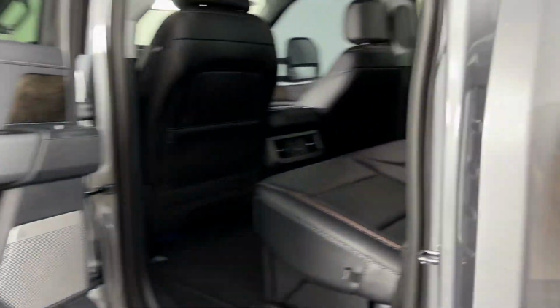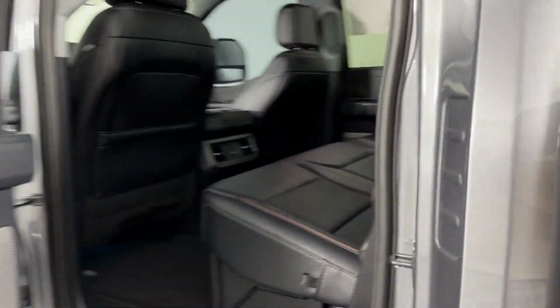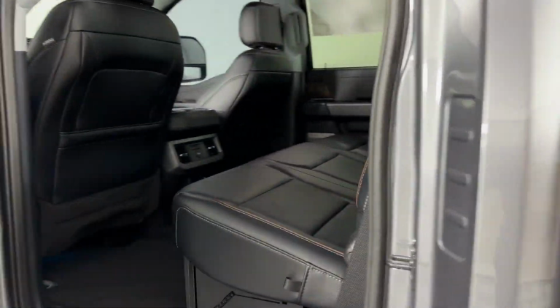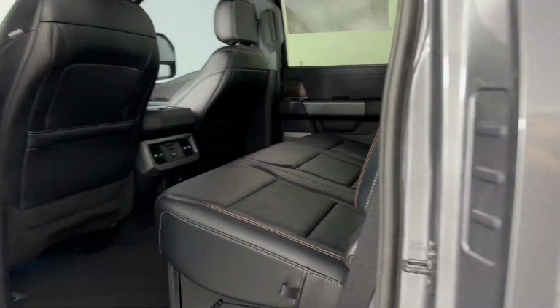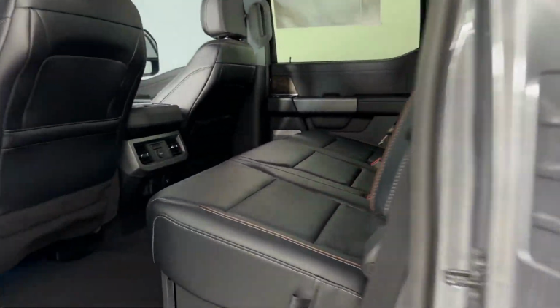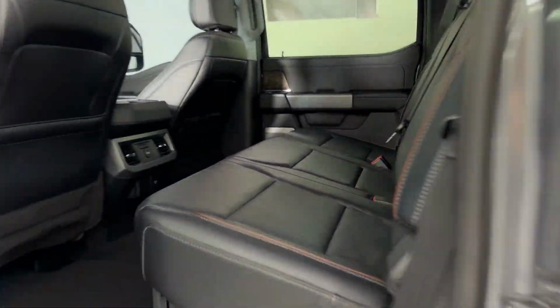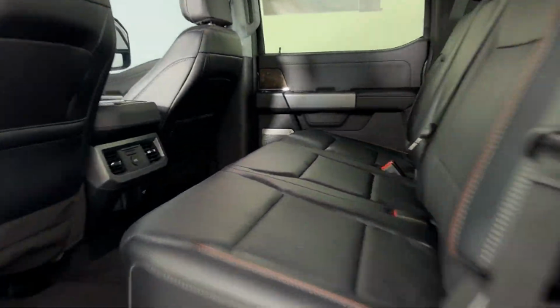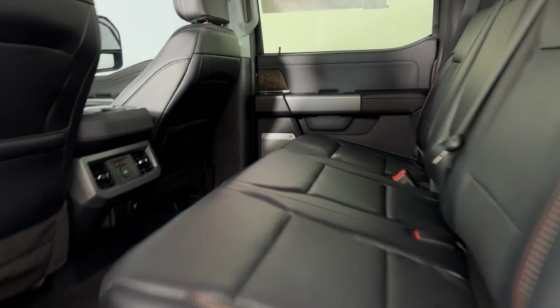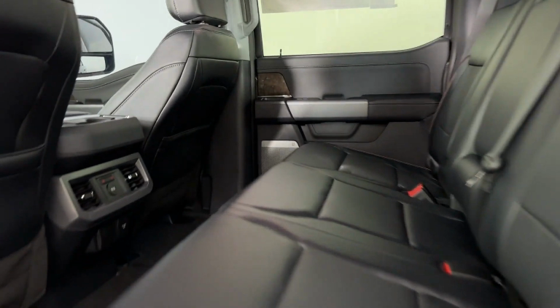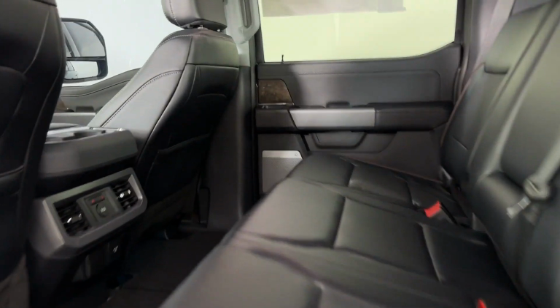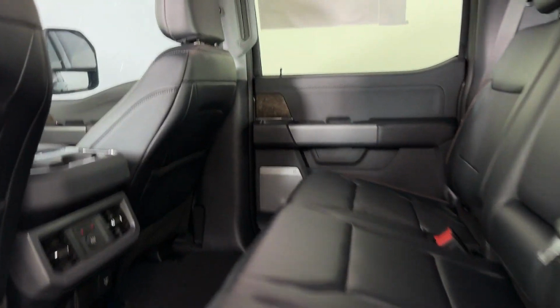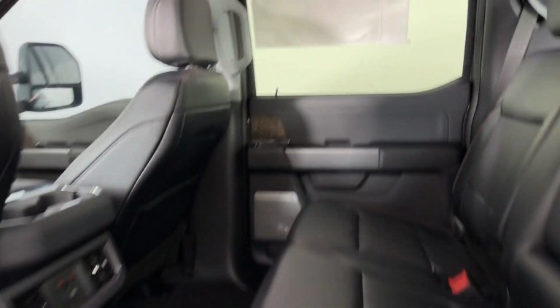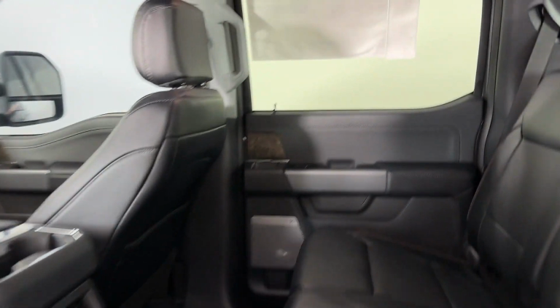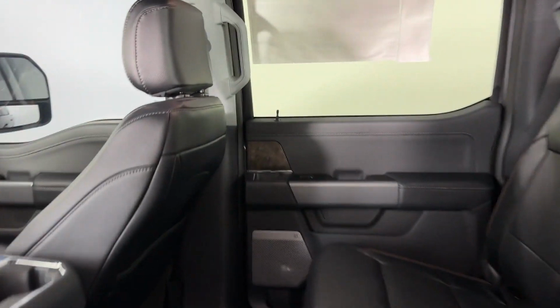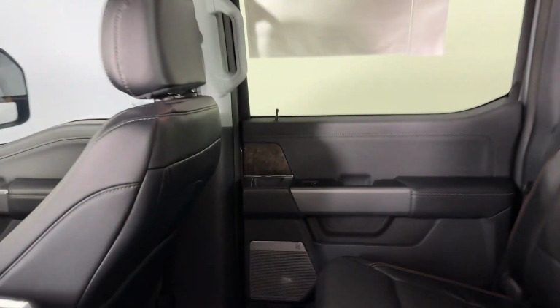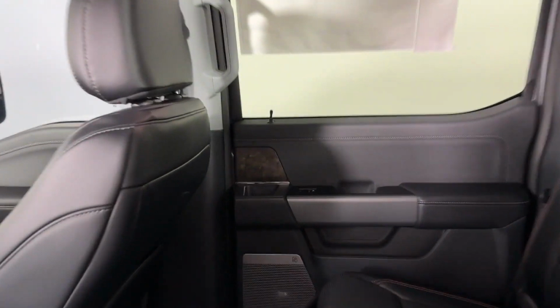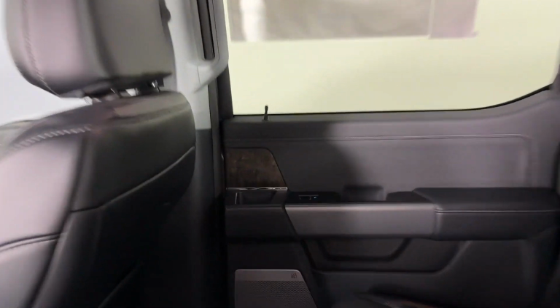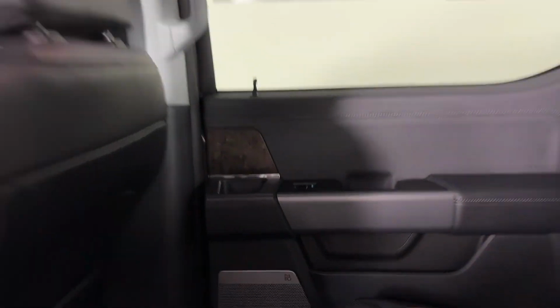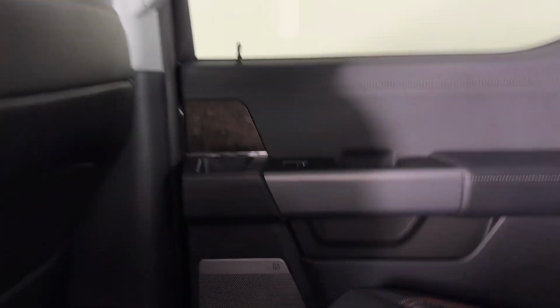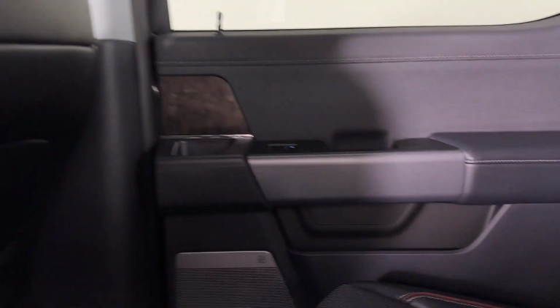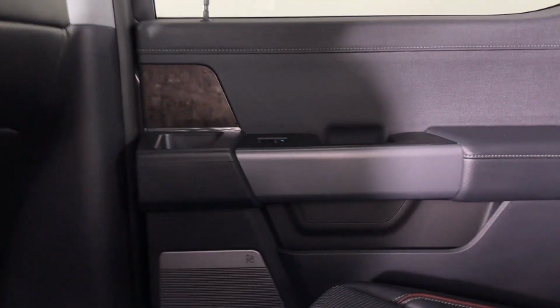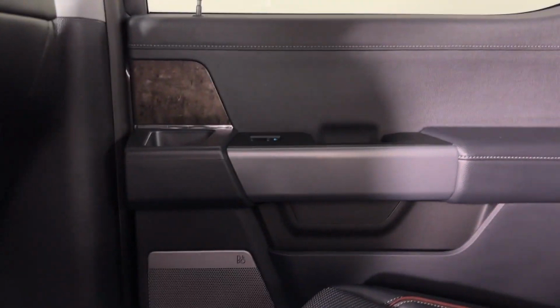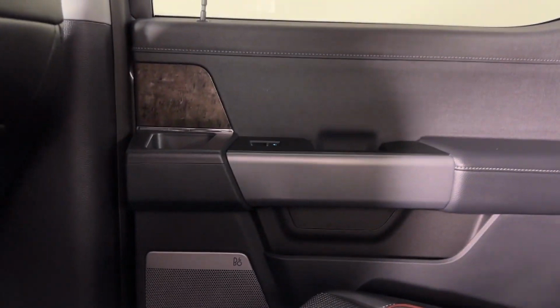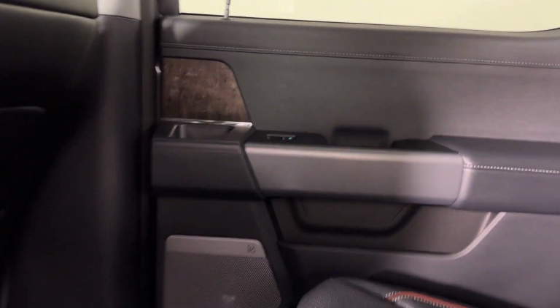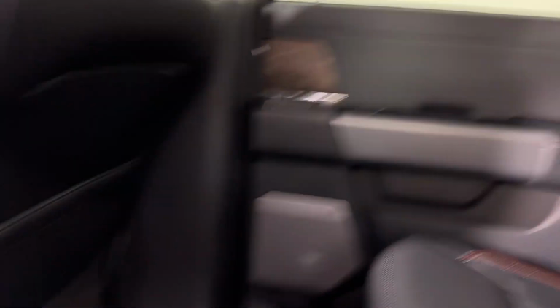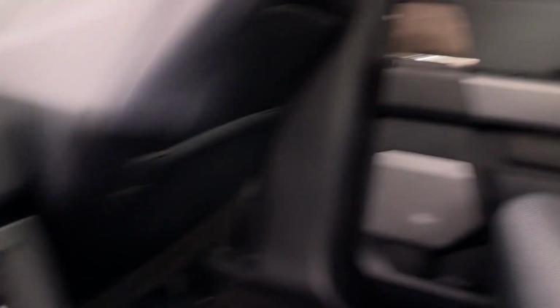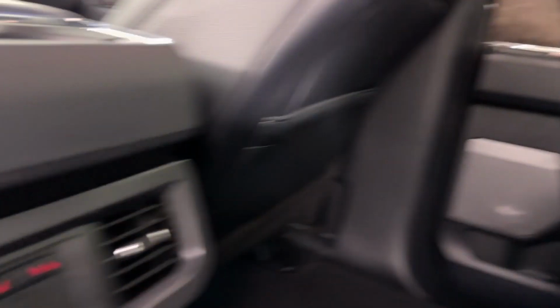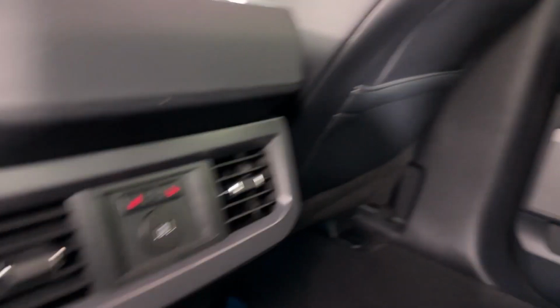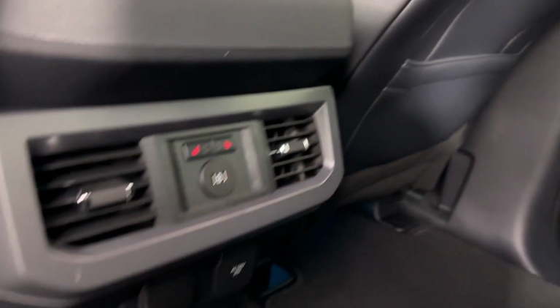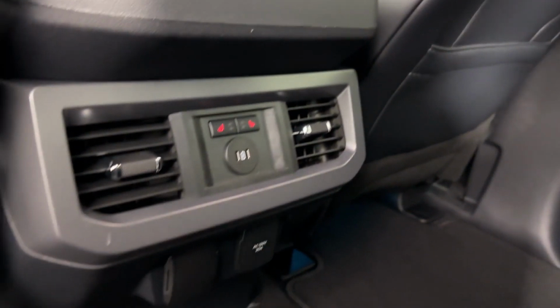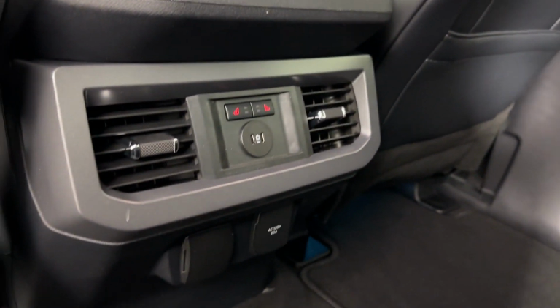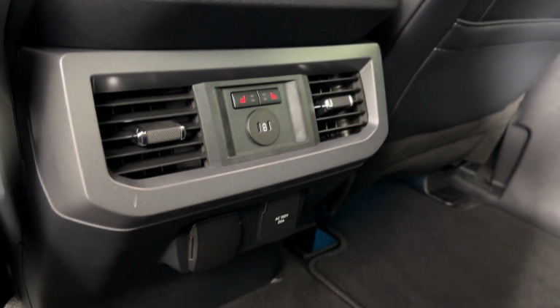Additional features include a blind spot monitor, parking aid sensor, heated side view mirrors, and leather seats.